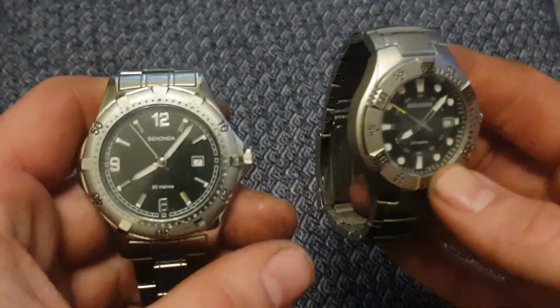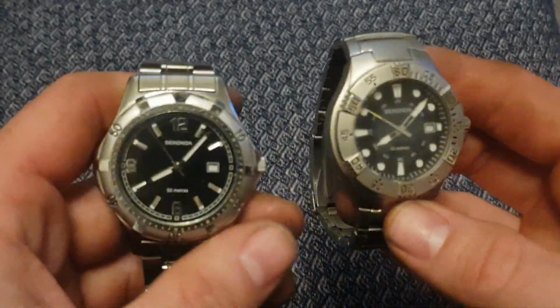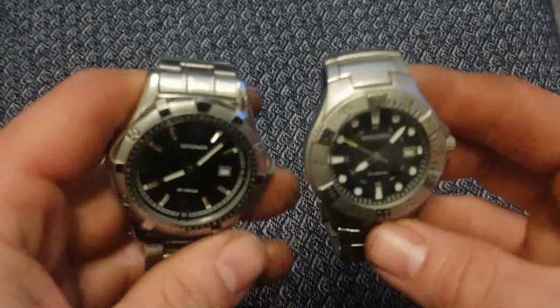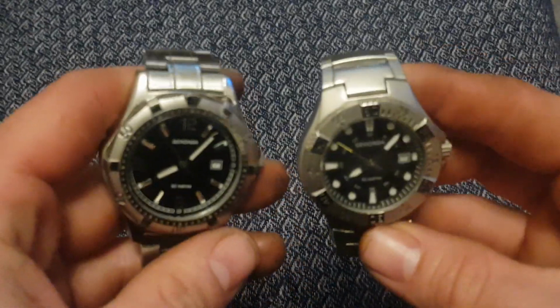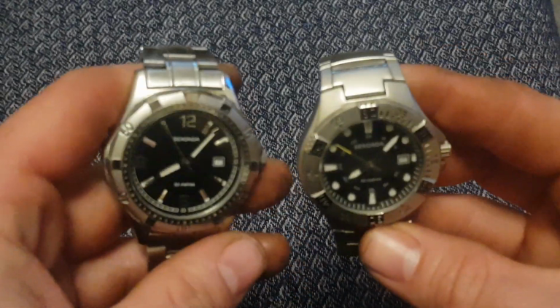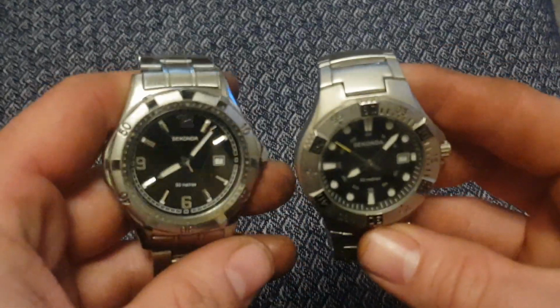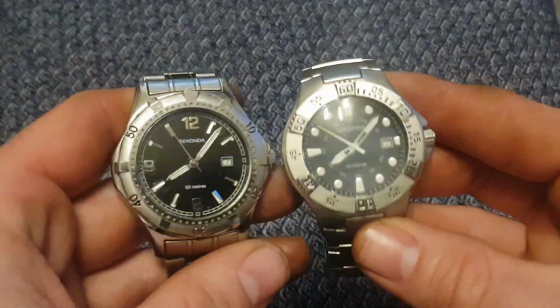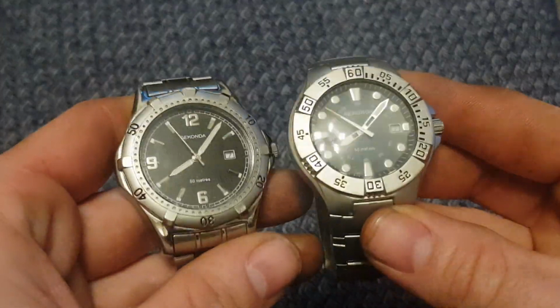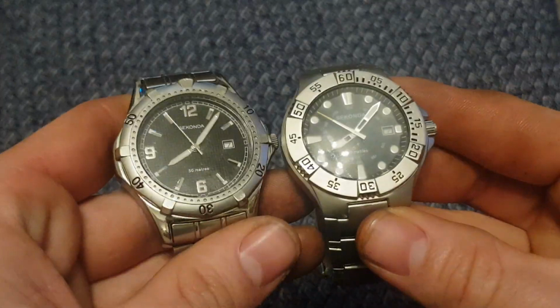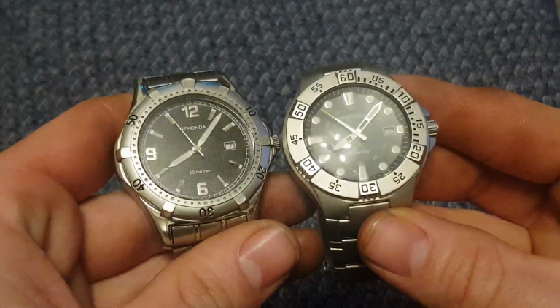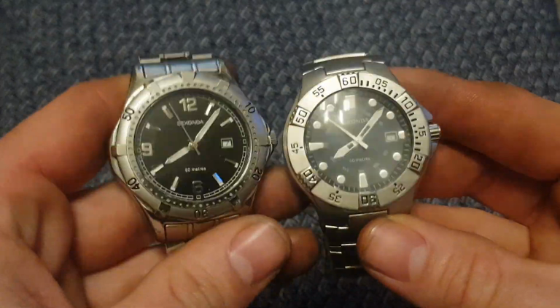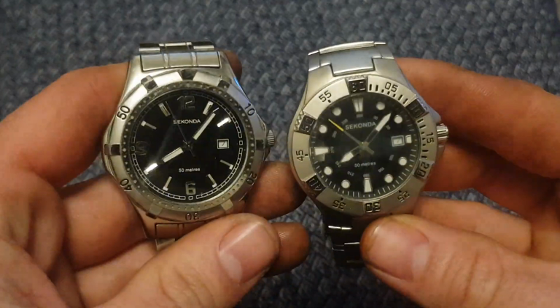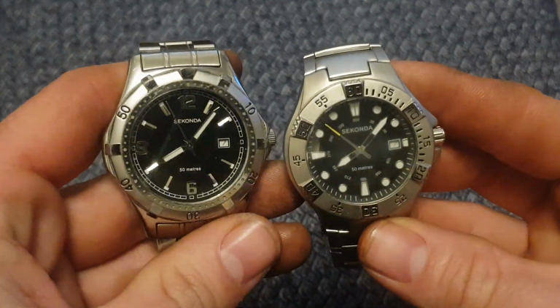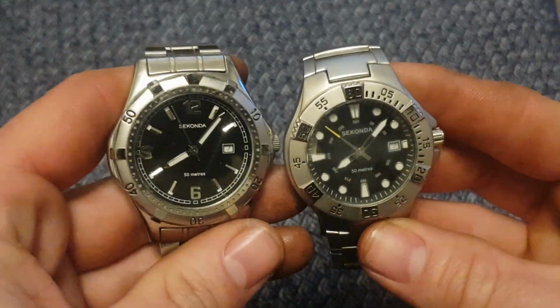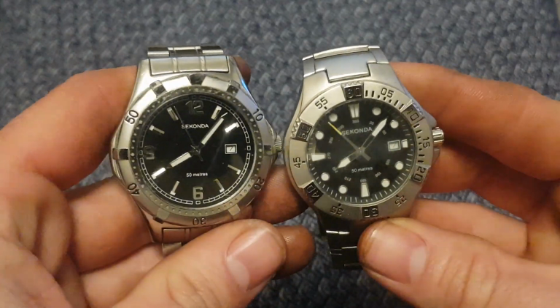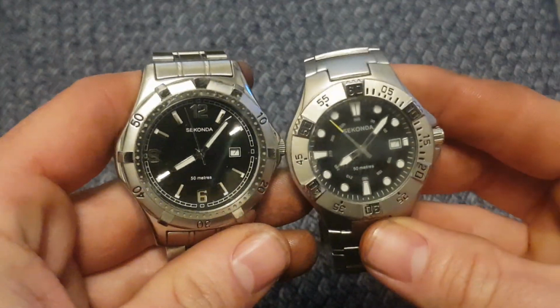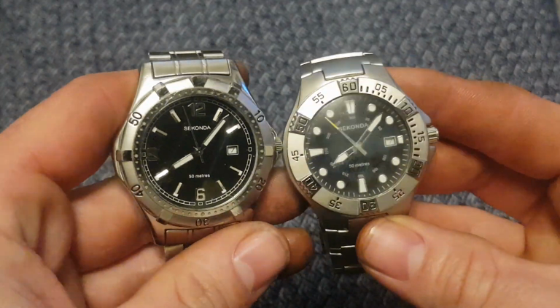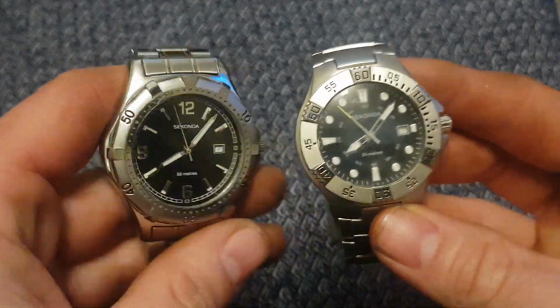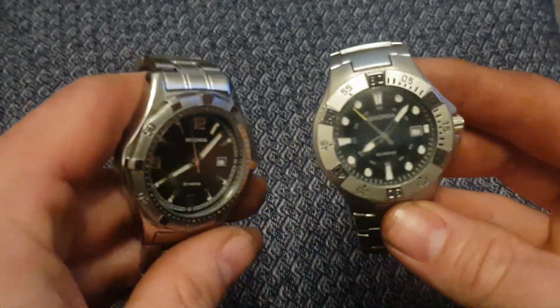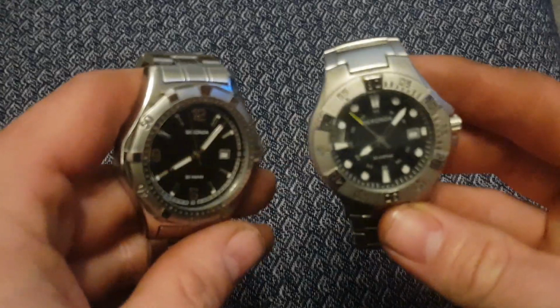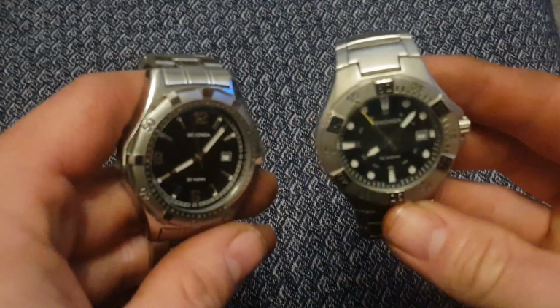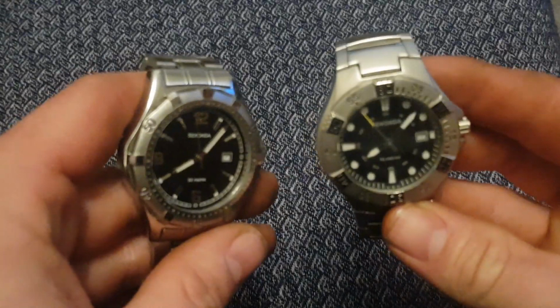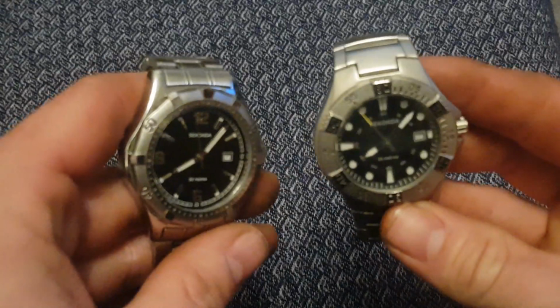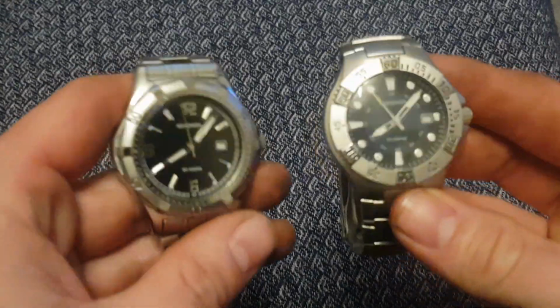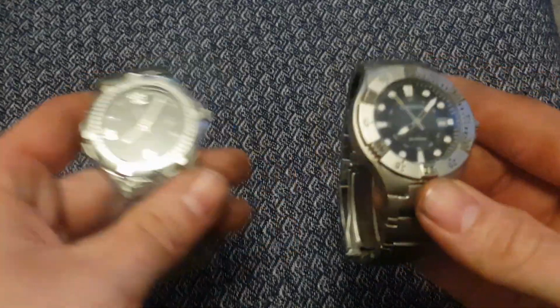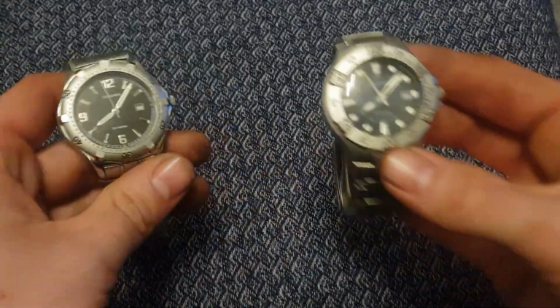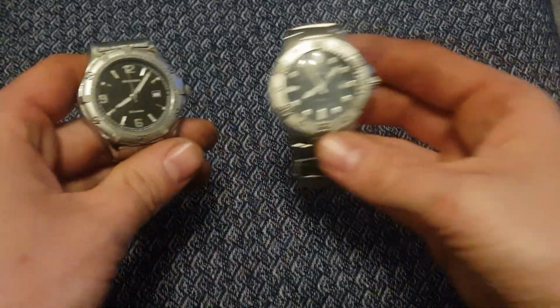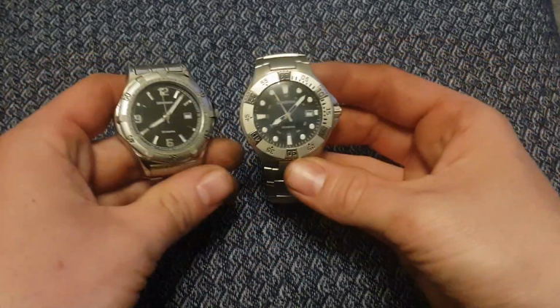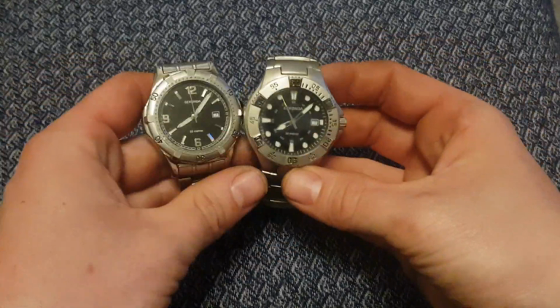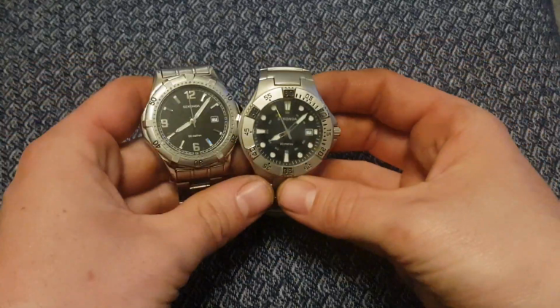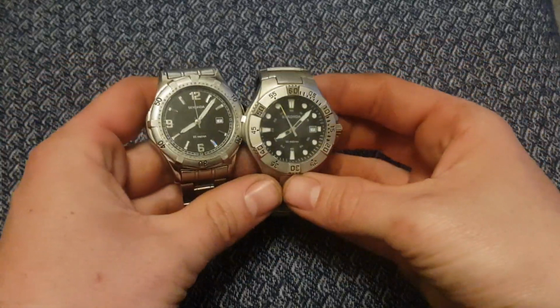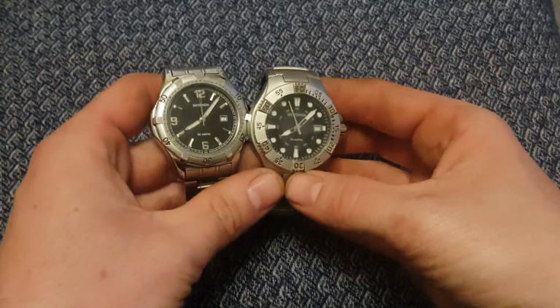They're both quite nice looking watches, and they're both in good working order. I've got those two there.